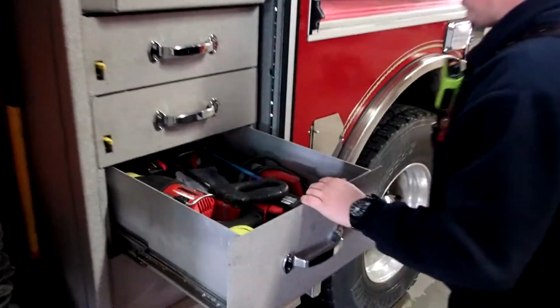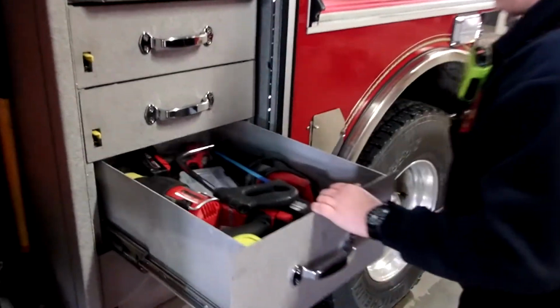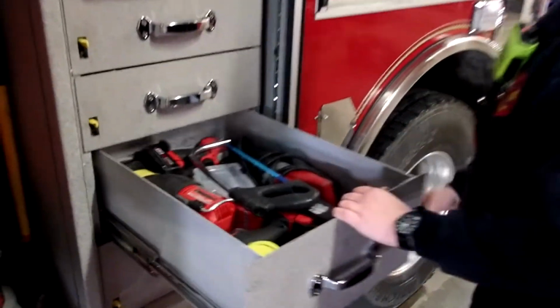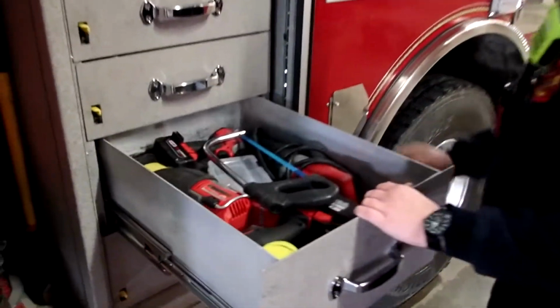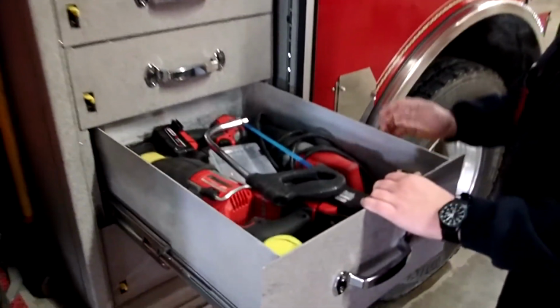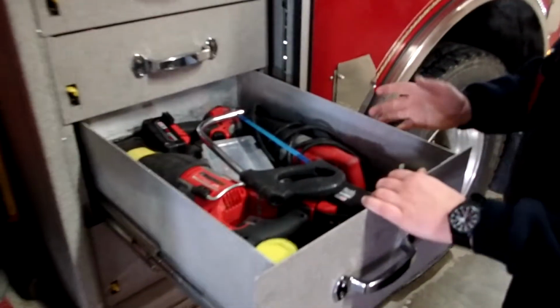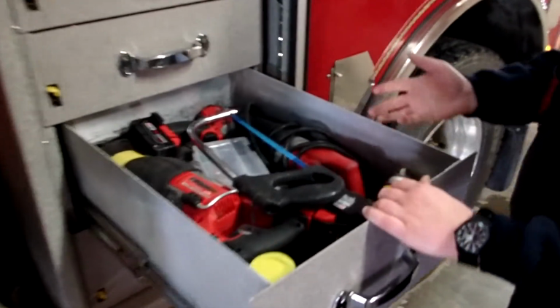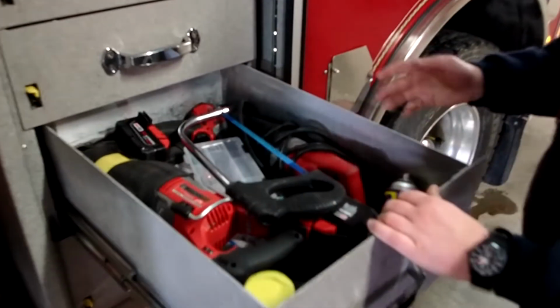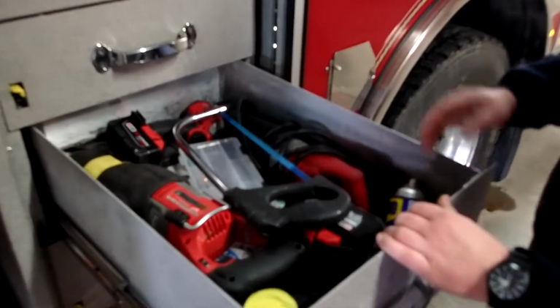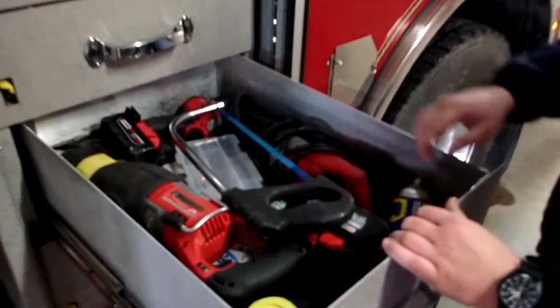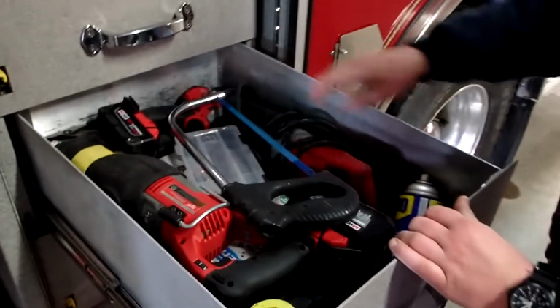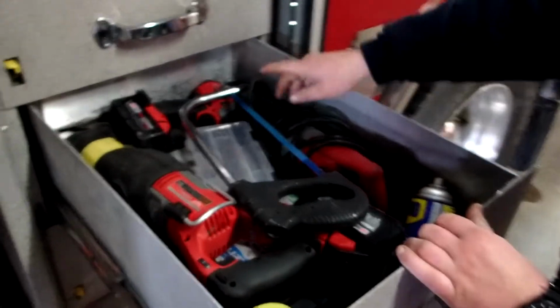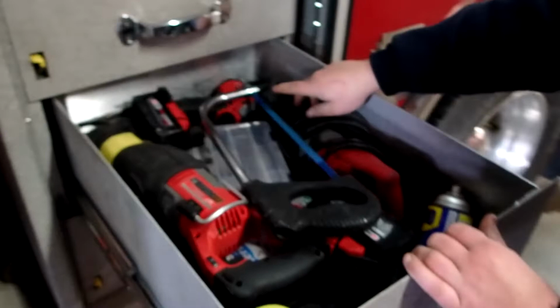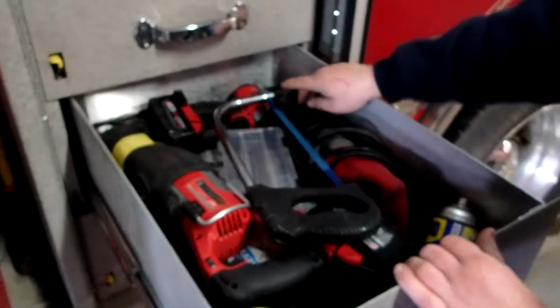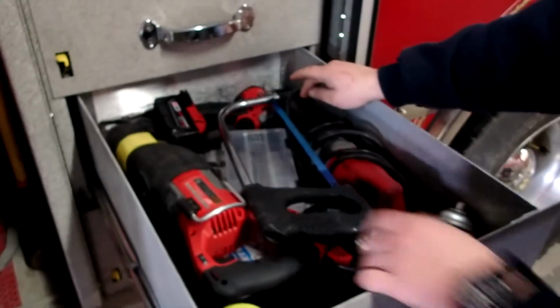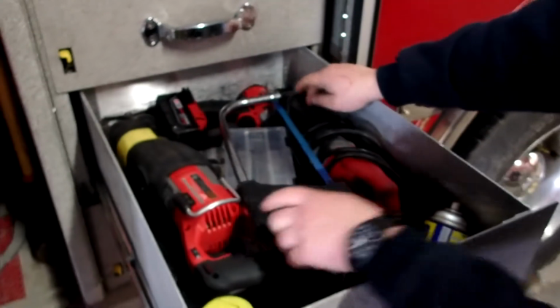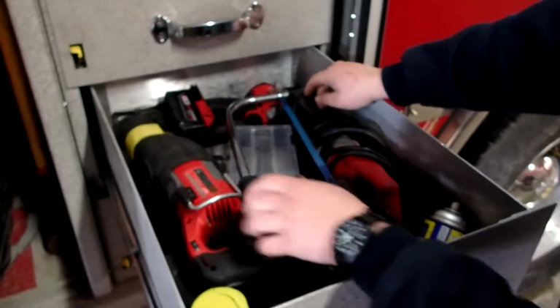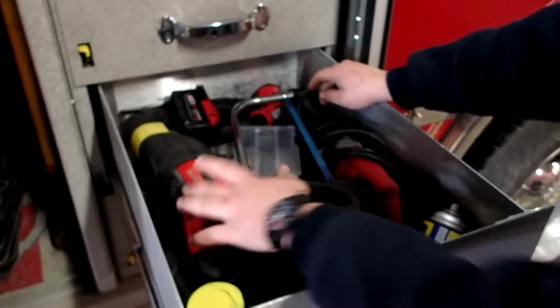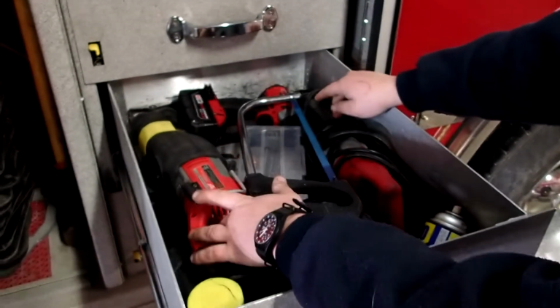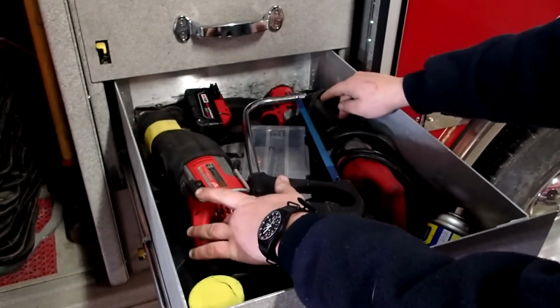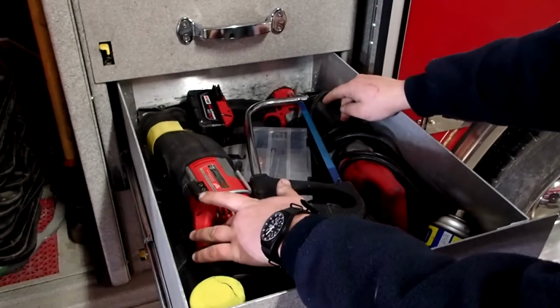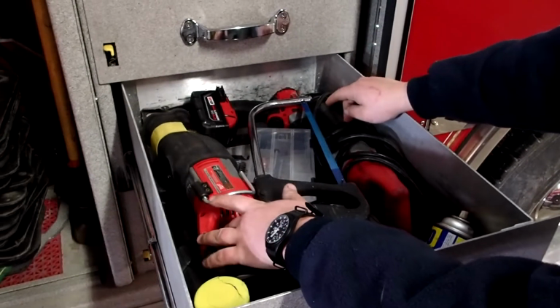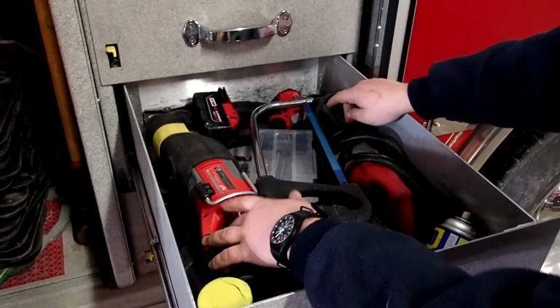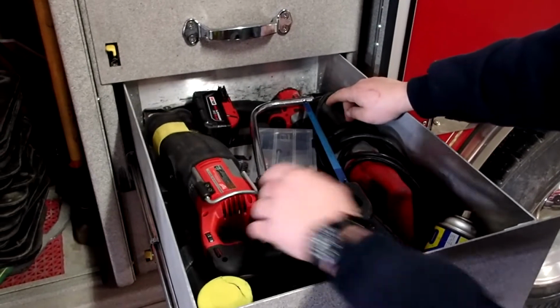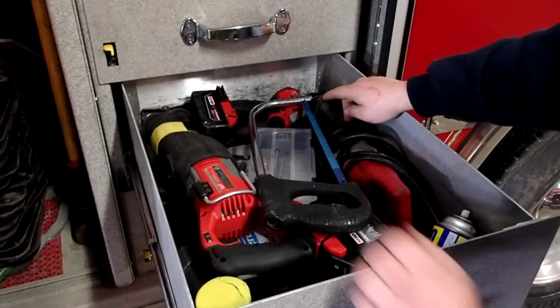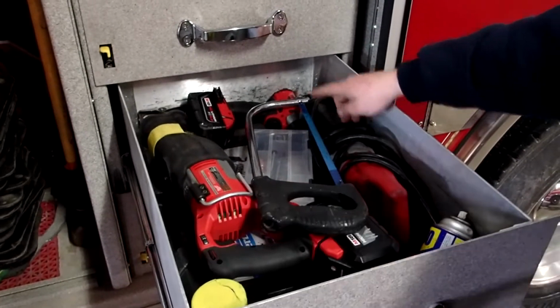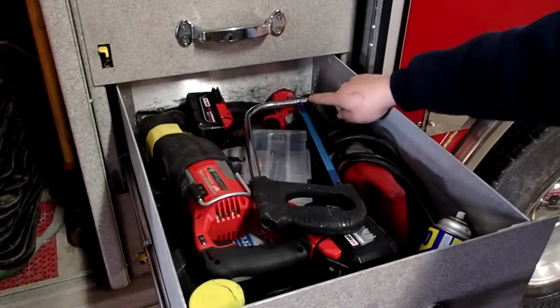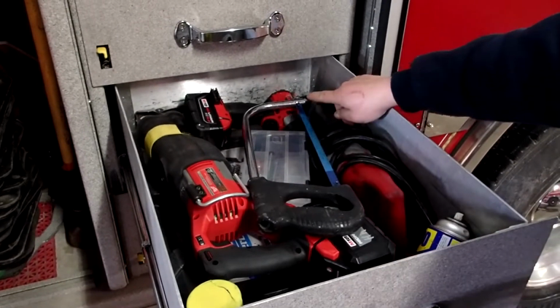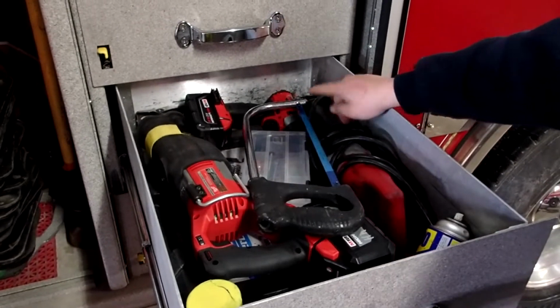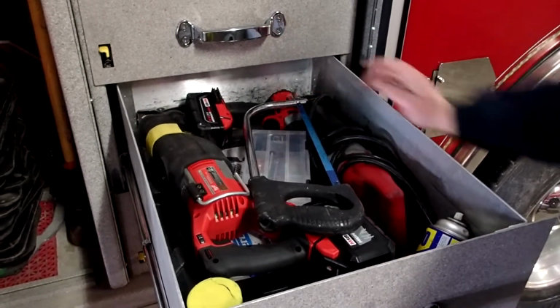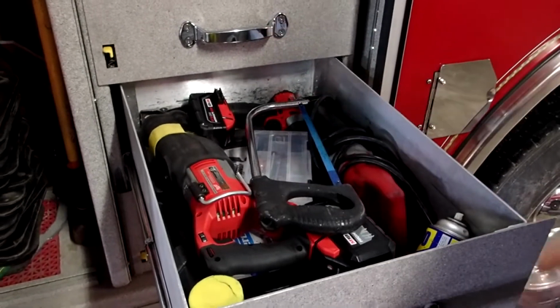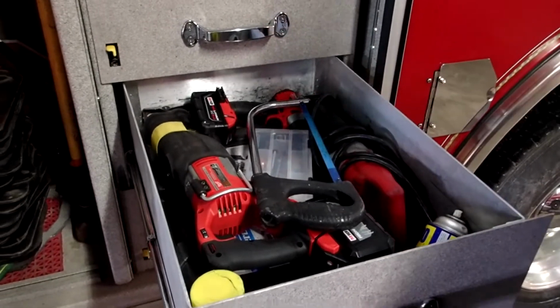And here we have a couple of hand saws, a couple of reciprocating saws, and an impact driver.